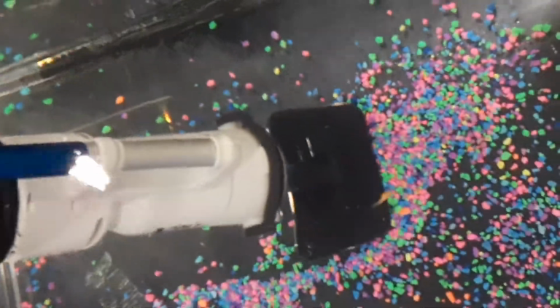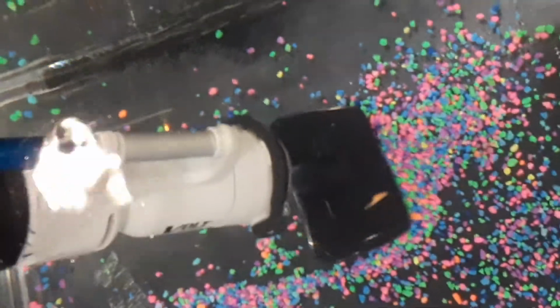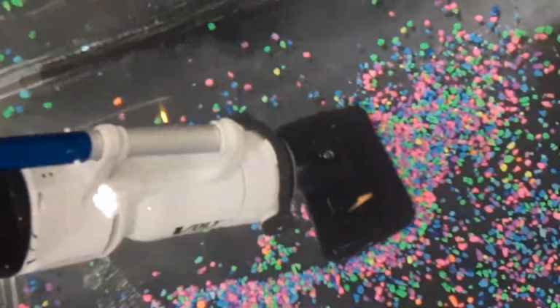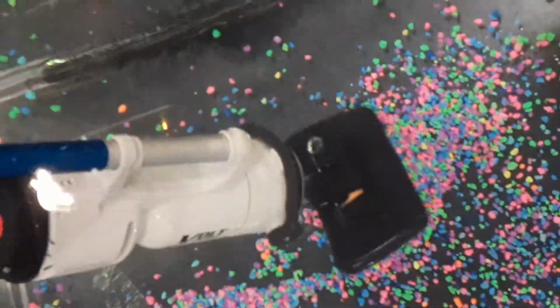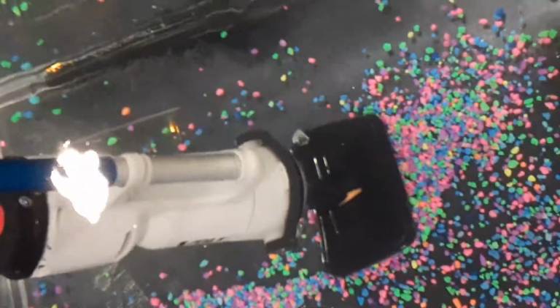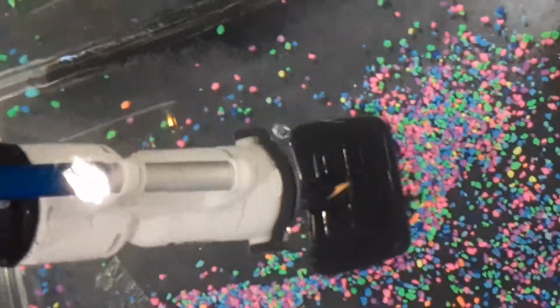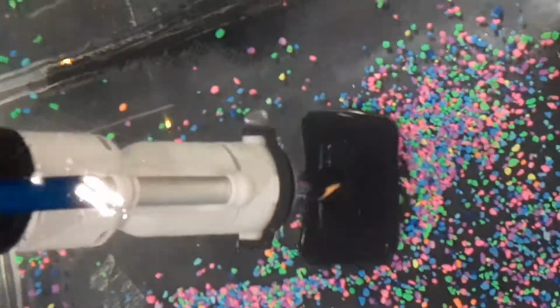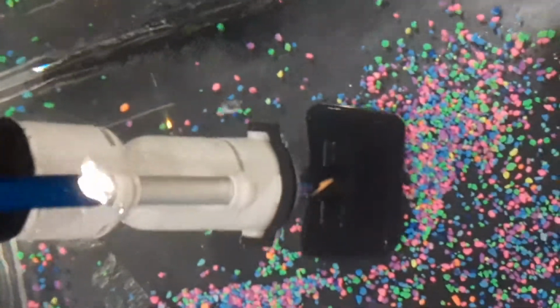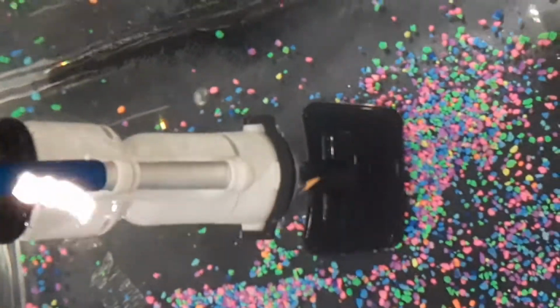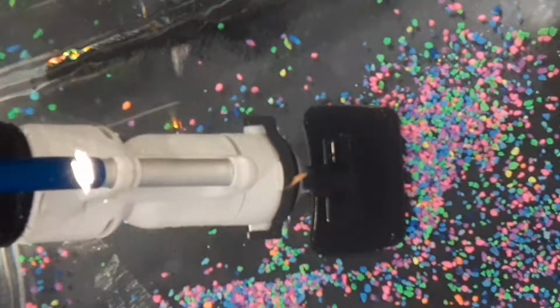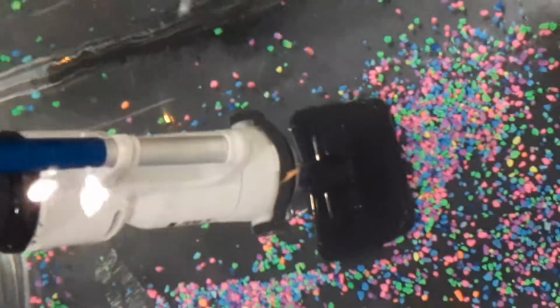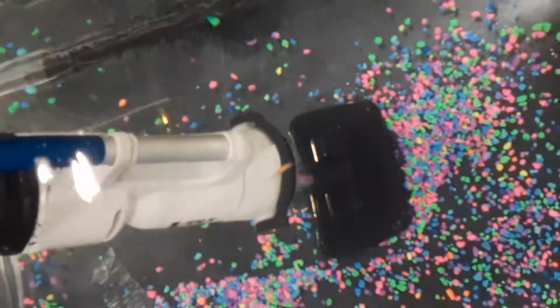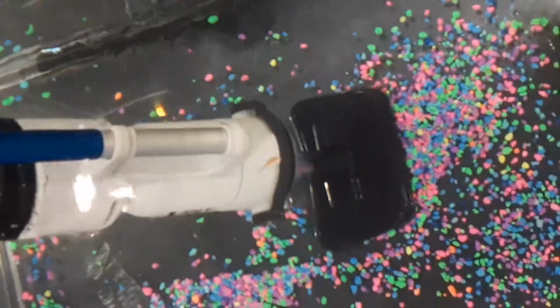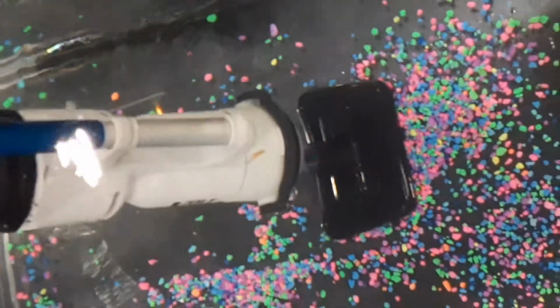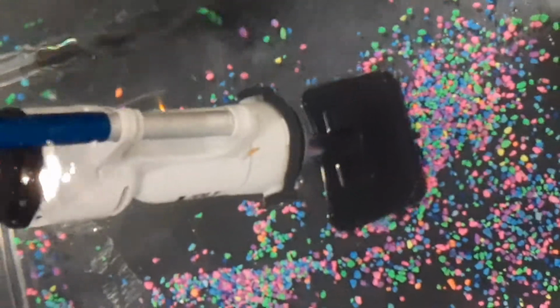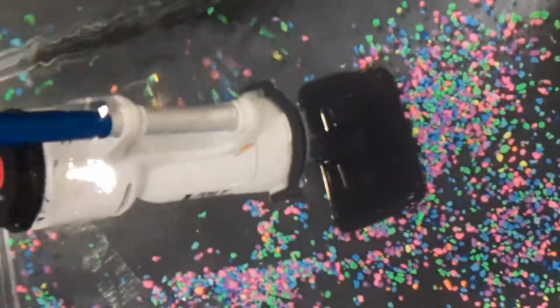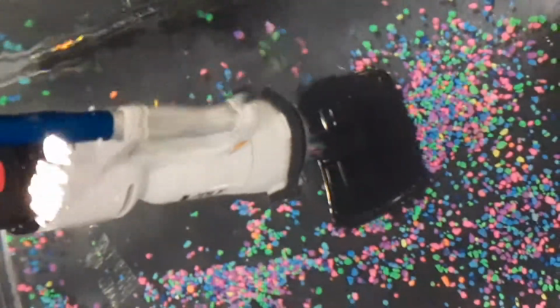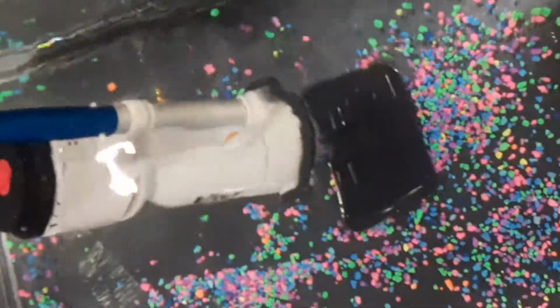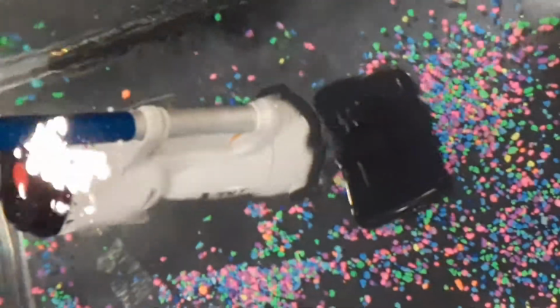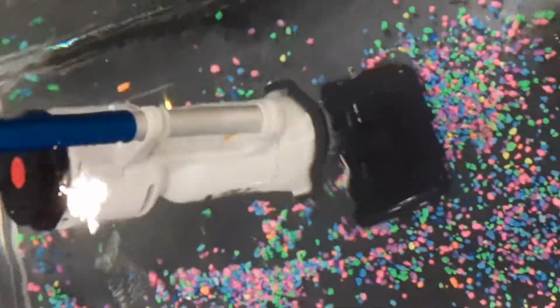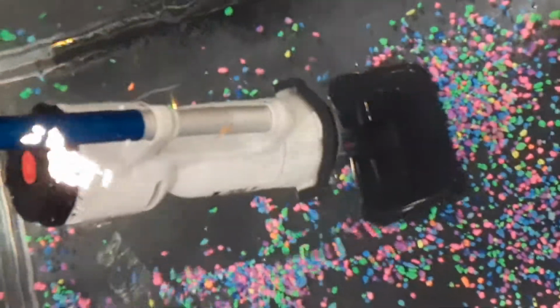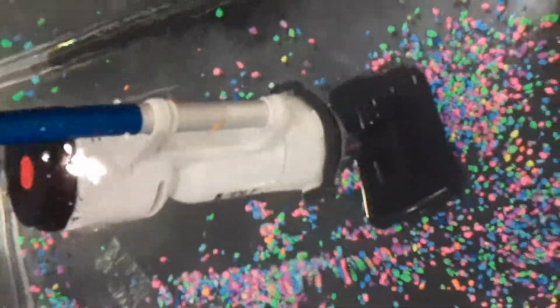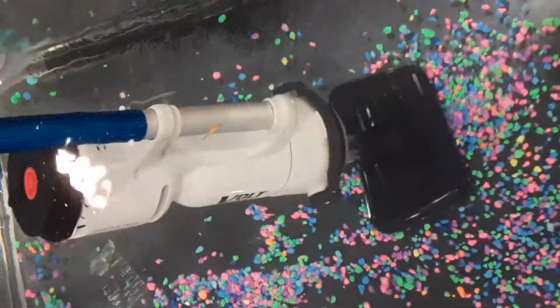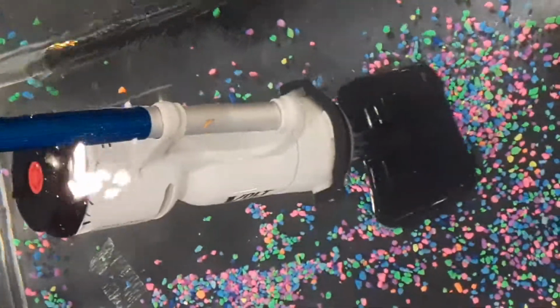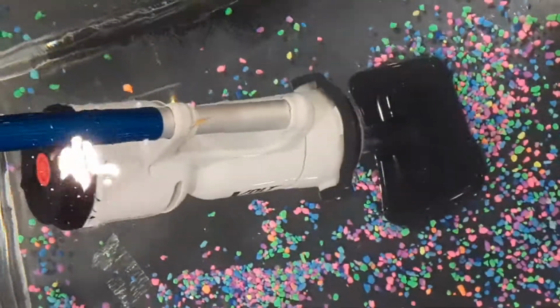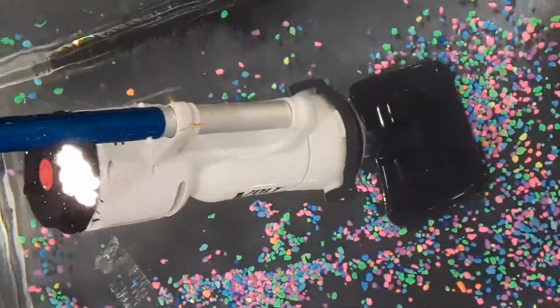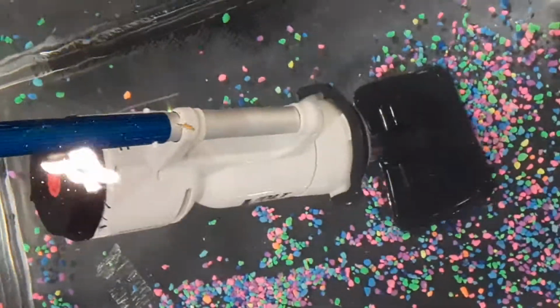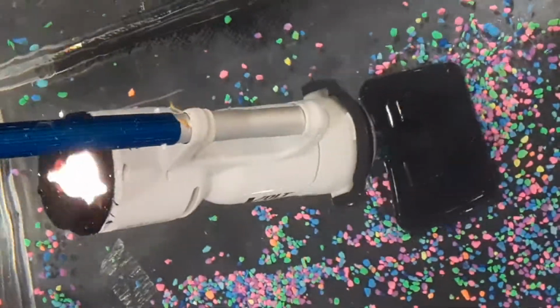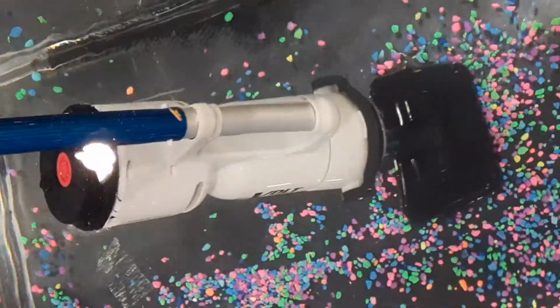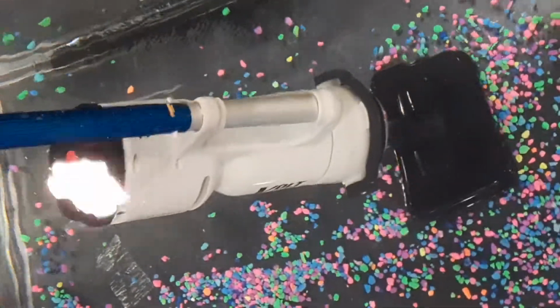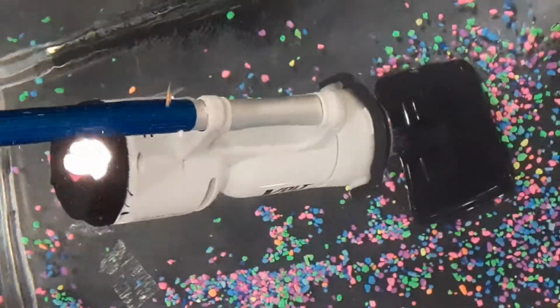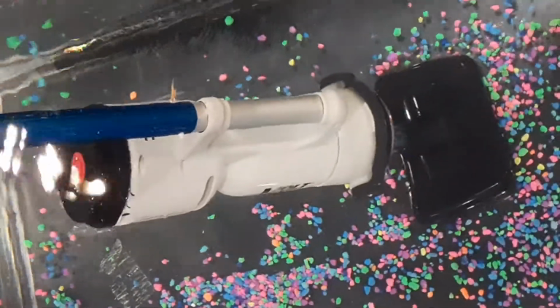And it's rechargeable, so you don't need to buy batteries. Waterproof so the insides don't get wet.